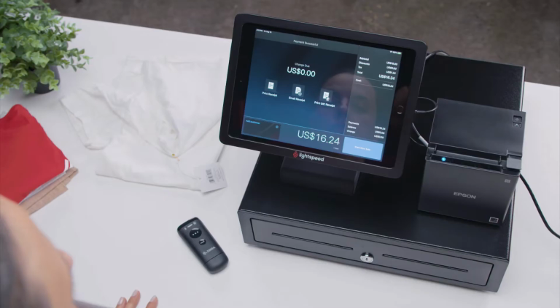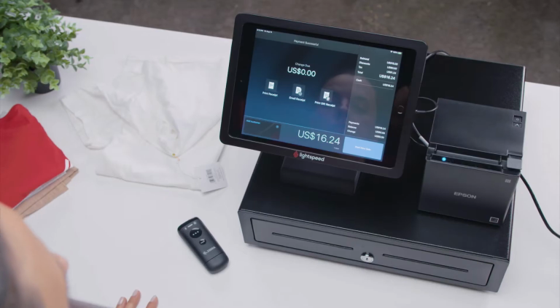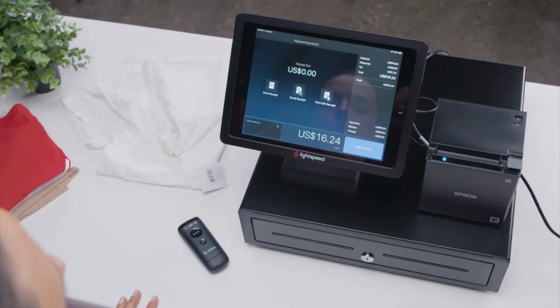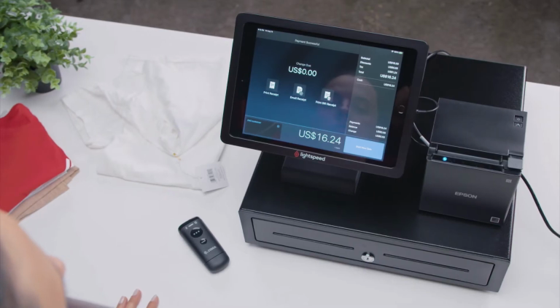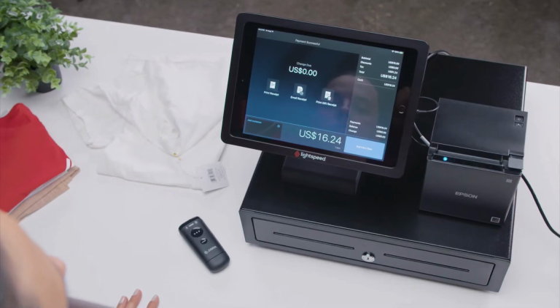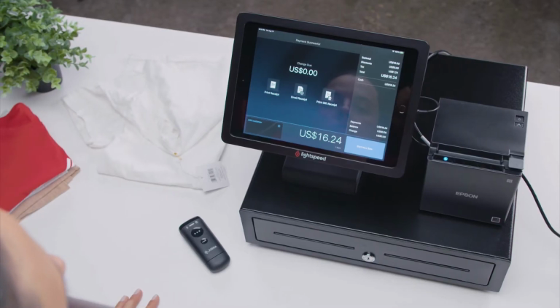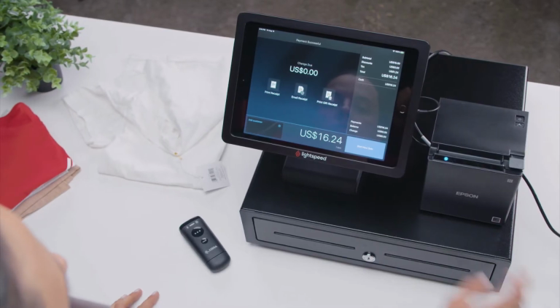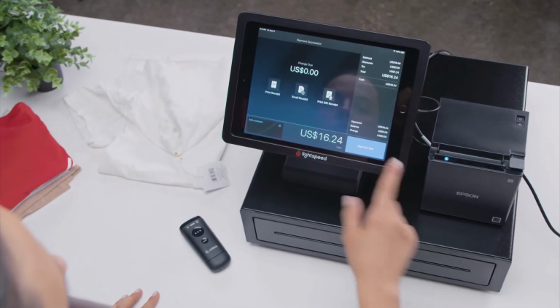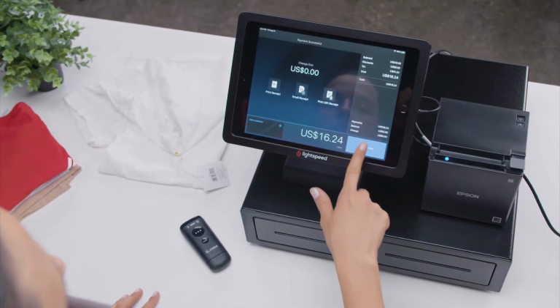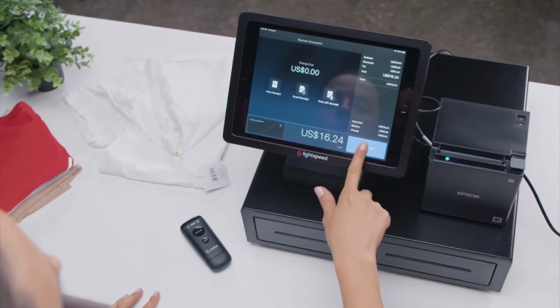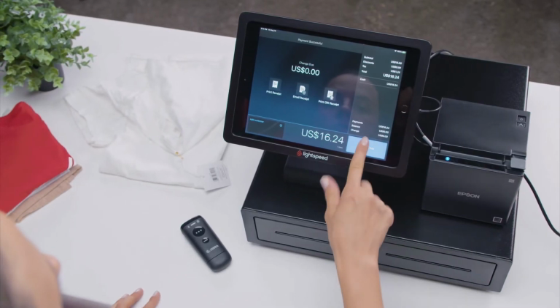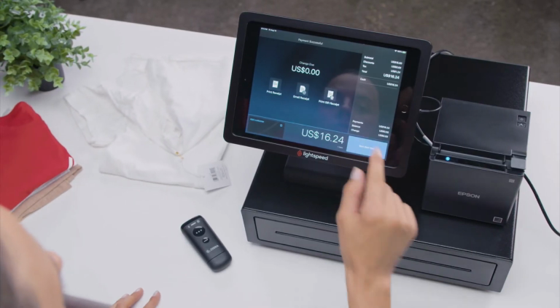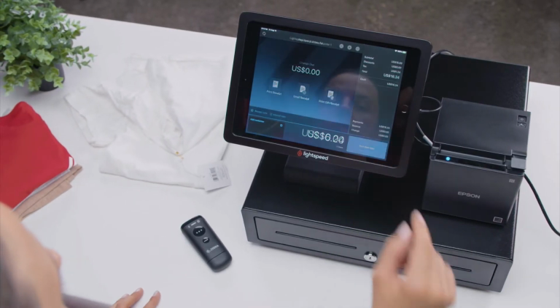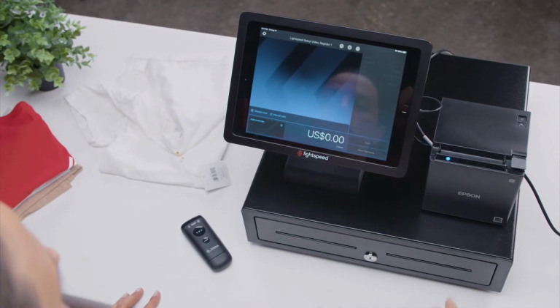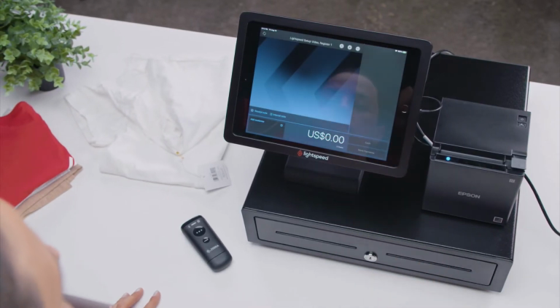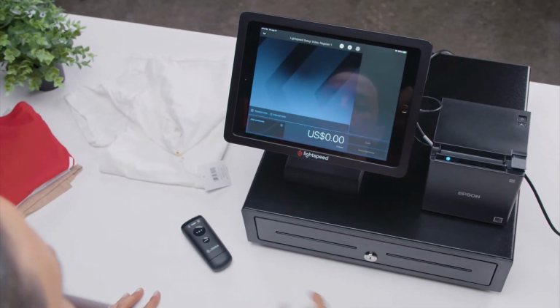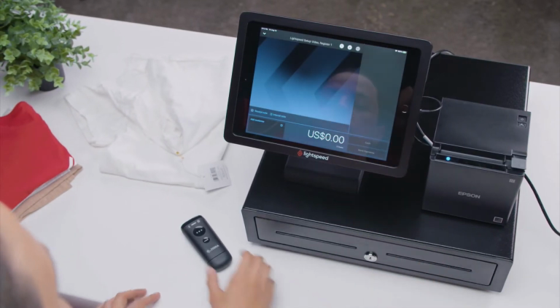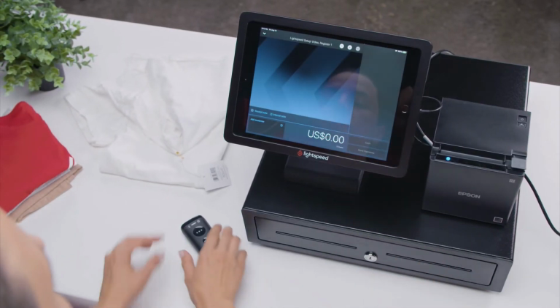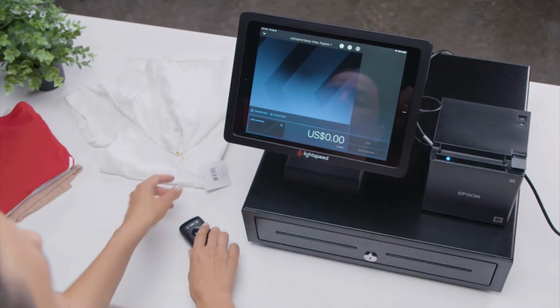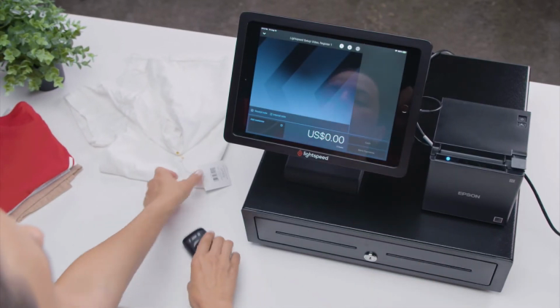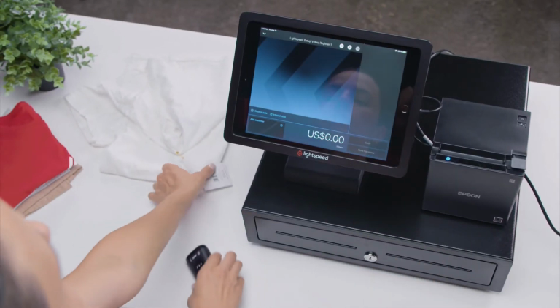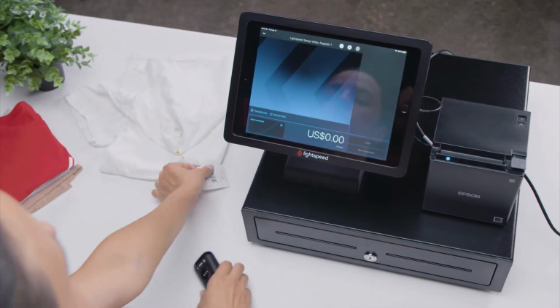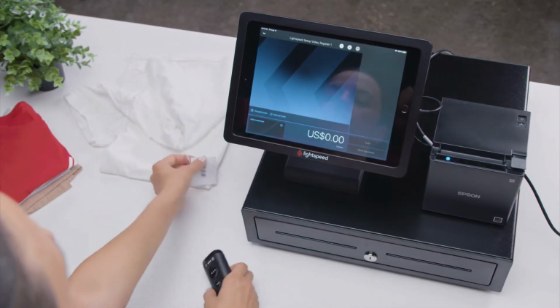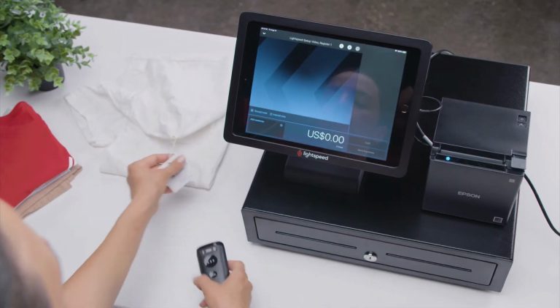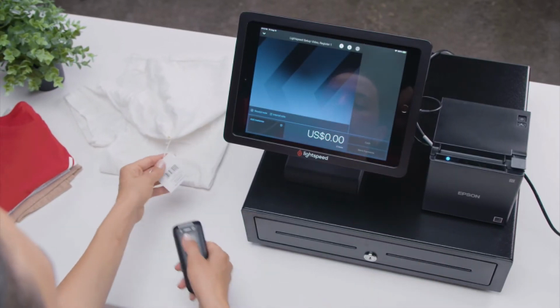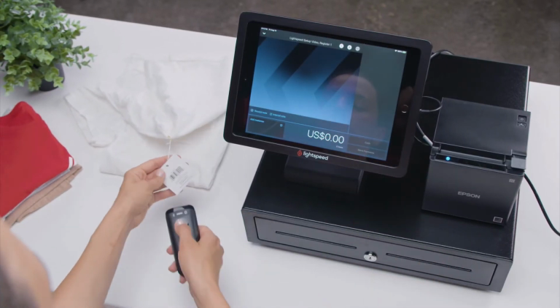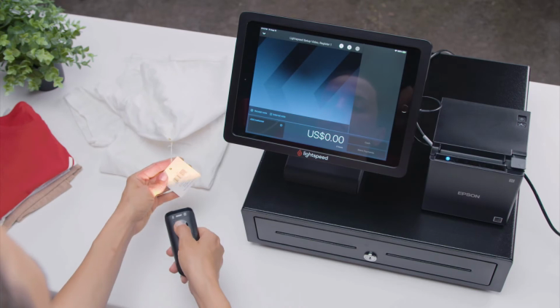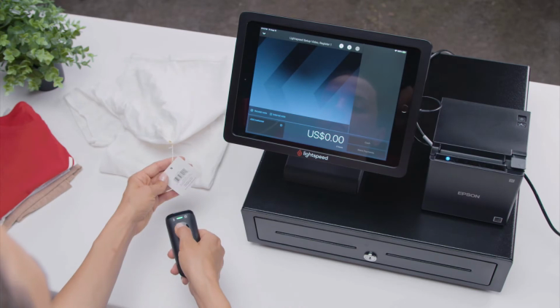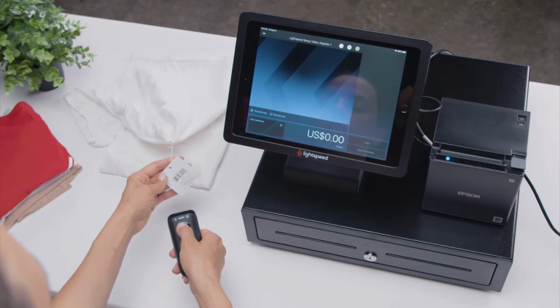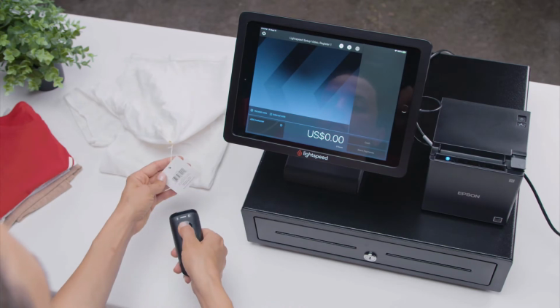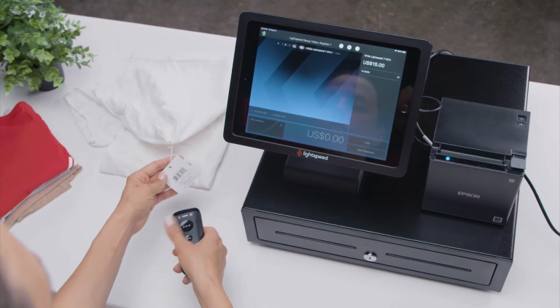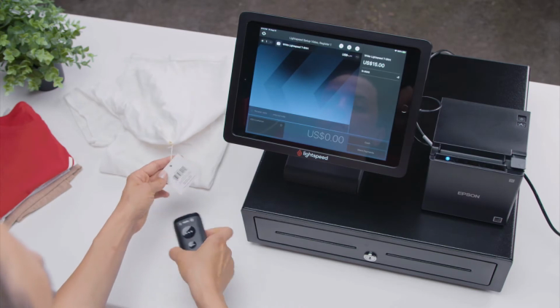Now, on your iPad, tap New Sale. Scan an item that you have in your inventory.